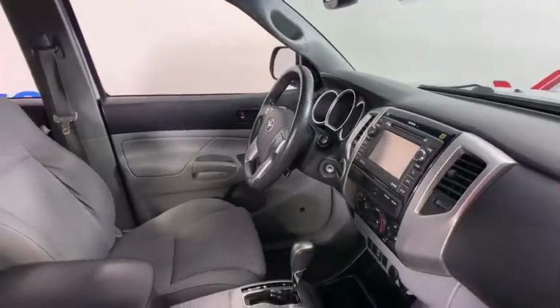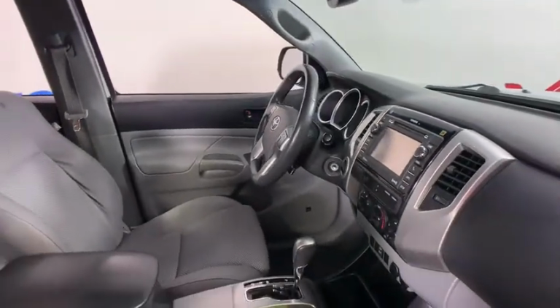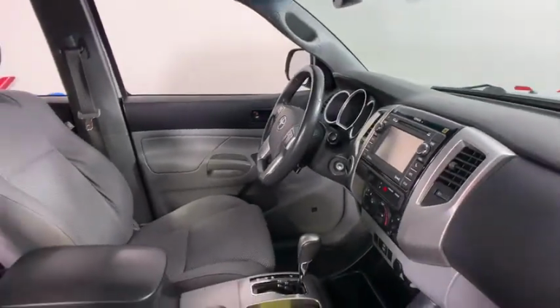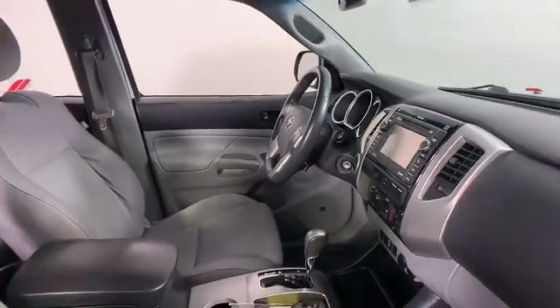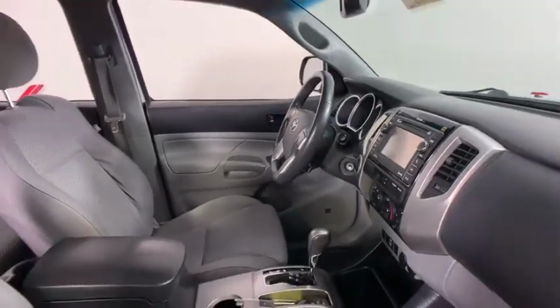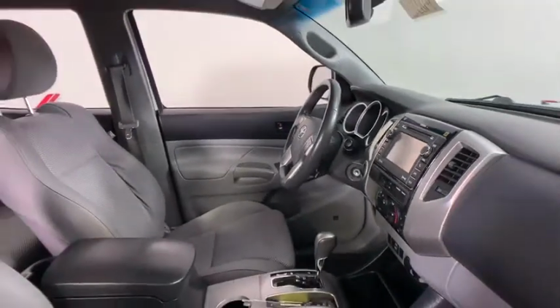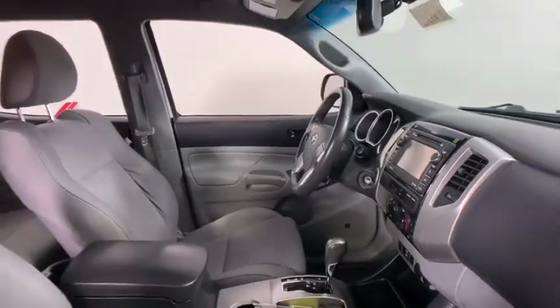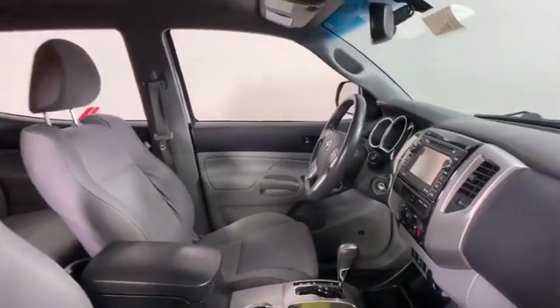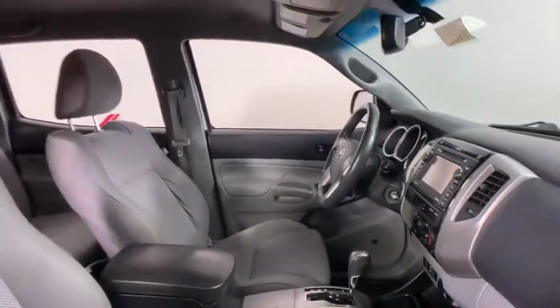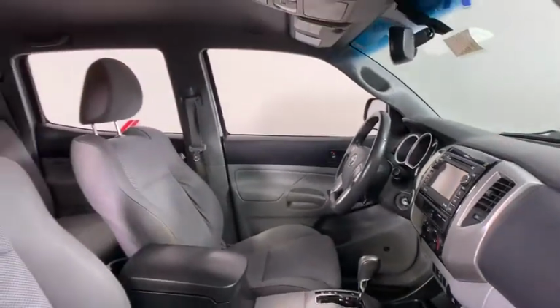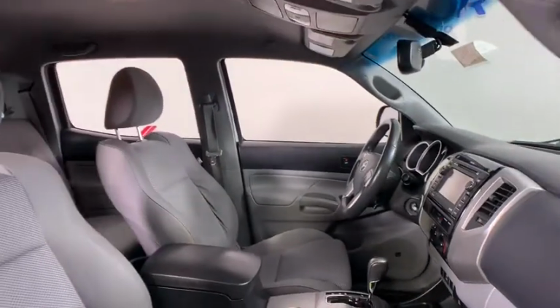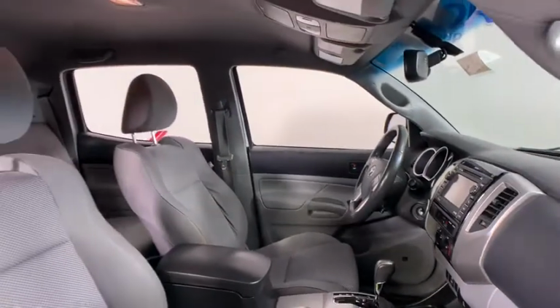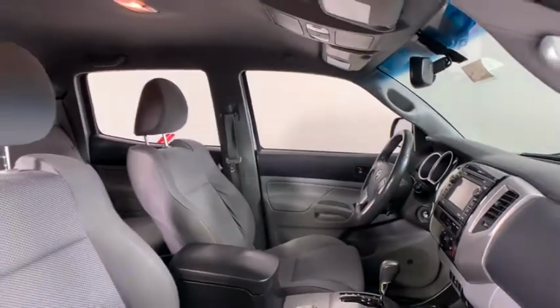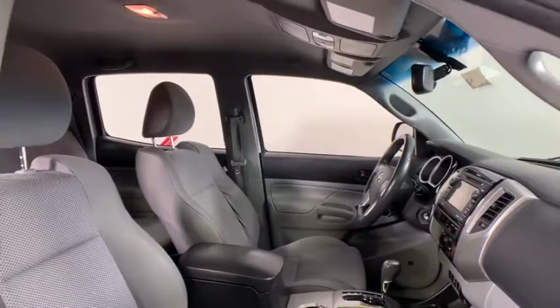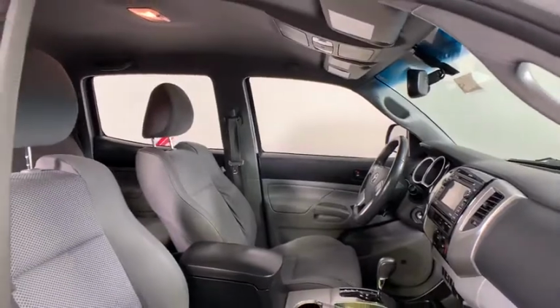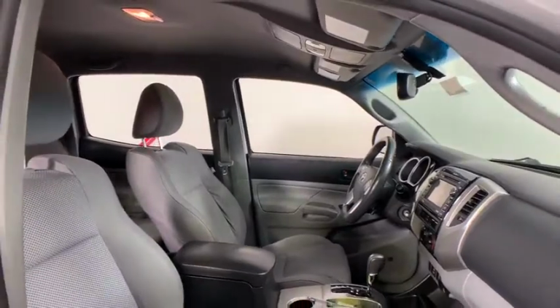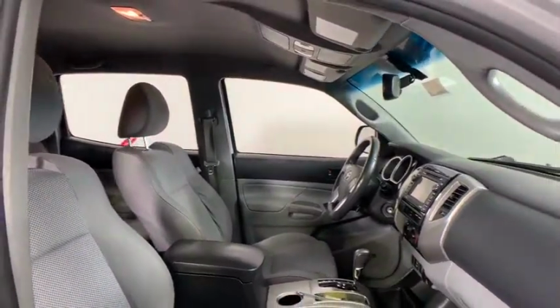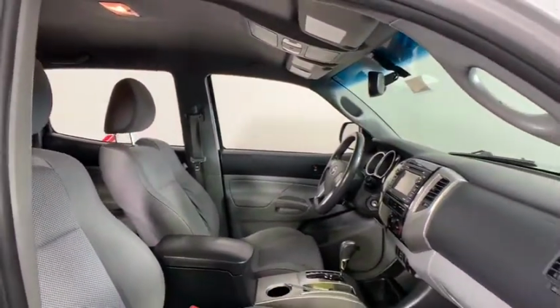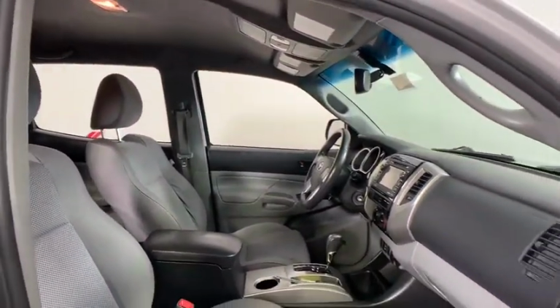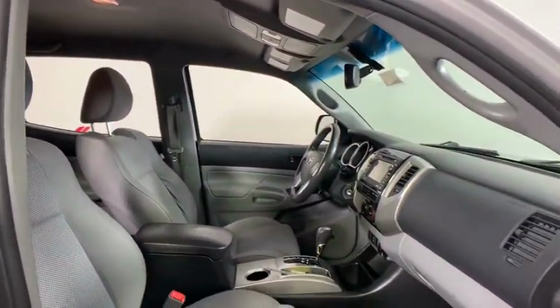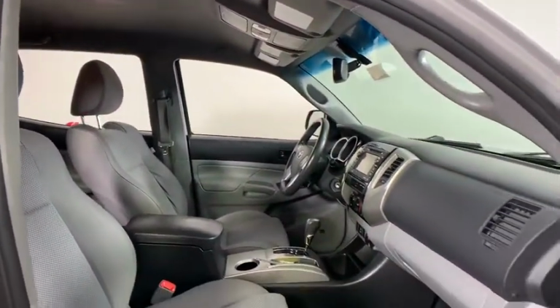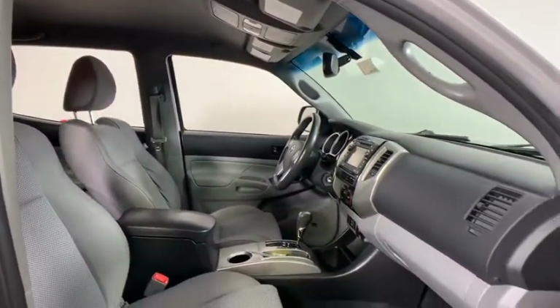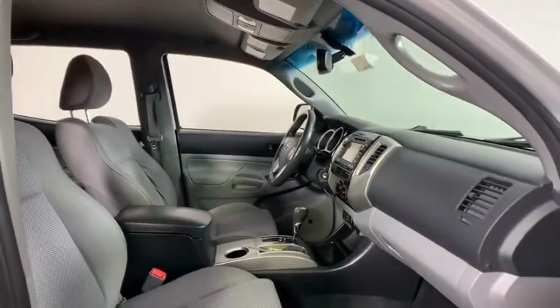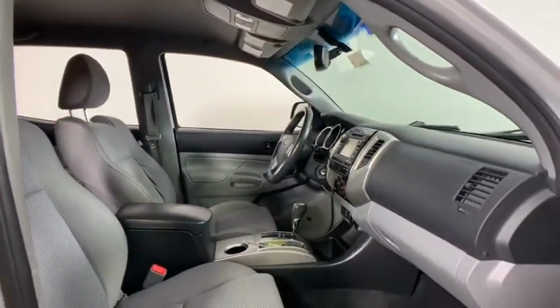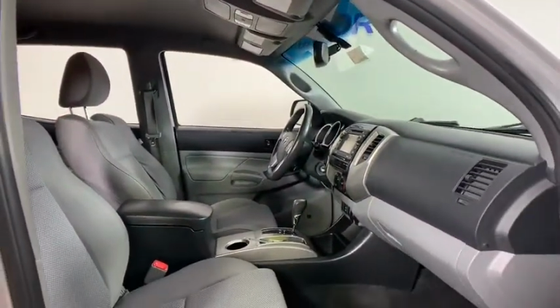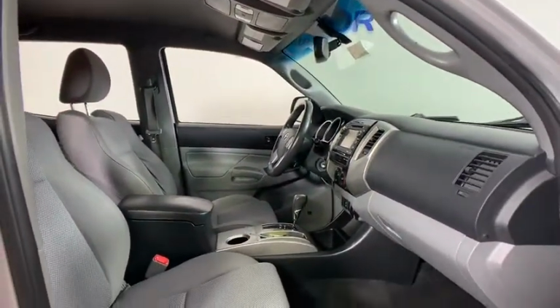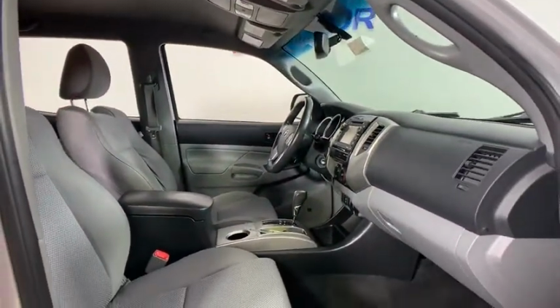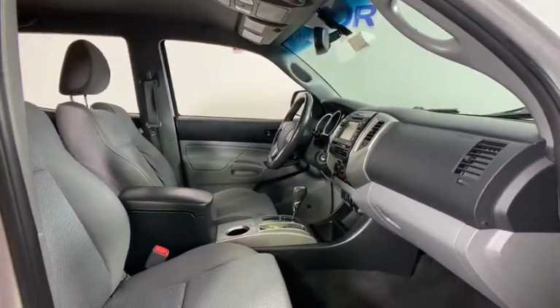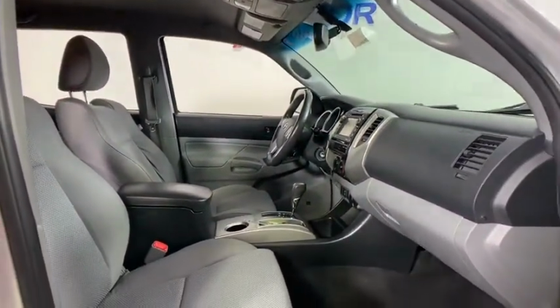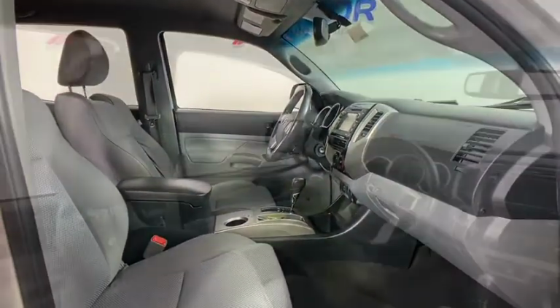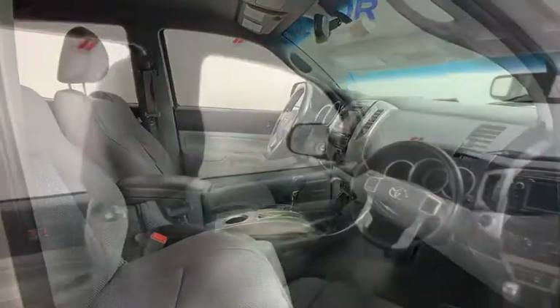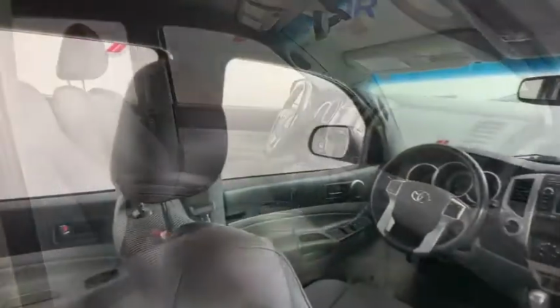Front reading lamps, passenger vanity mirror, low tire pressure warning, front wheel independent suspension, four-piece floor mat set.